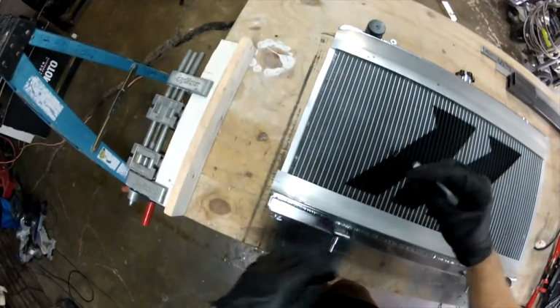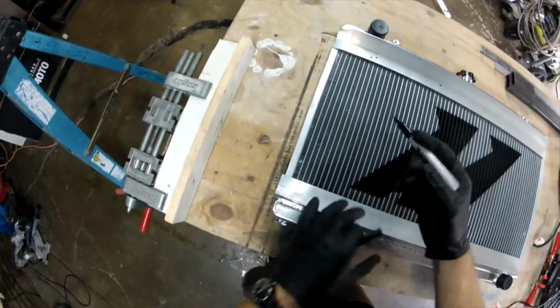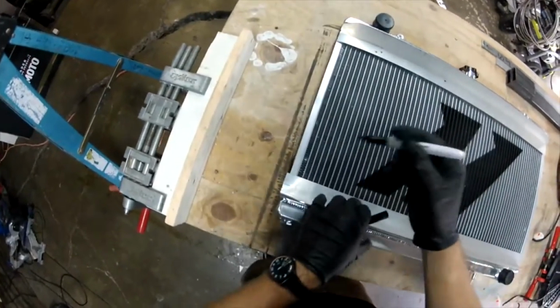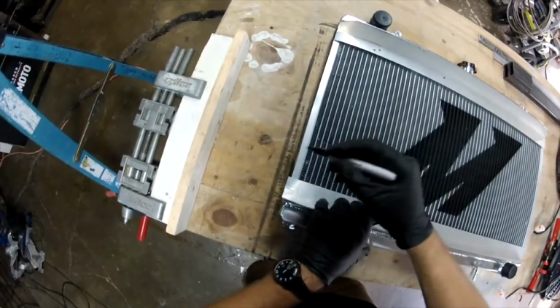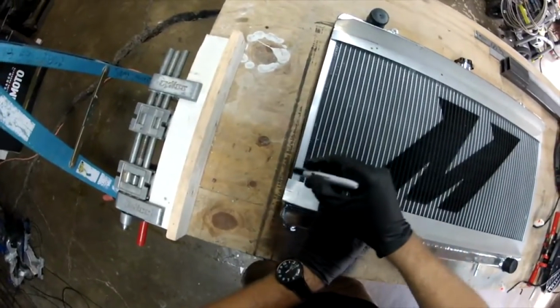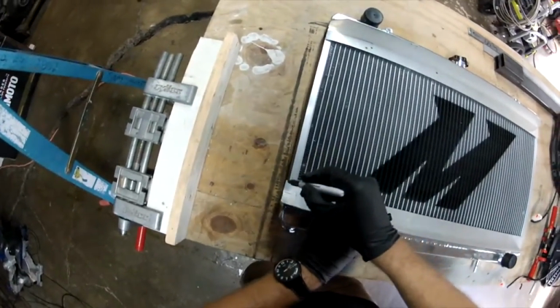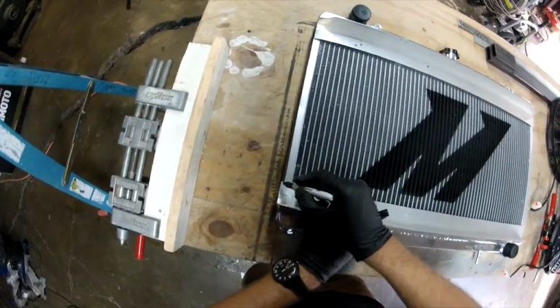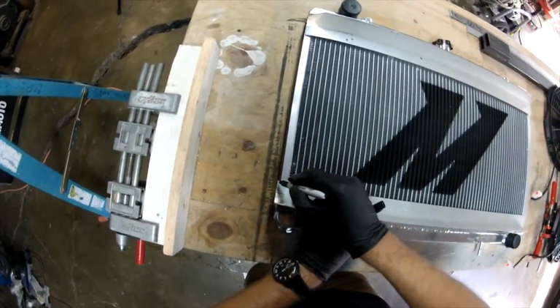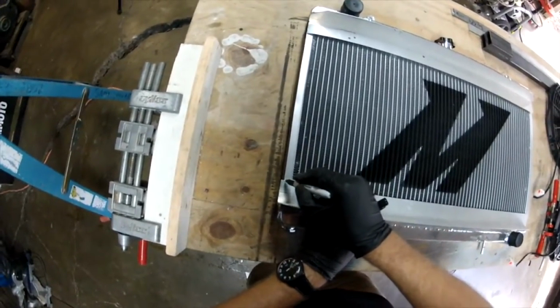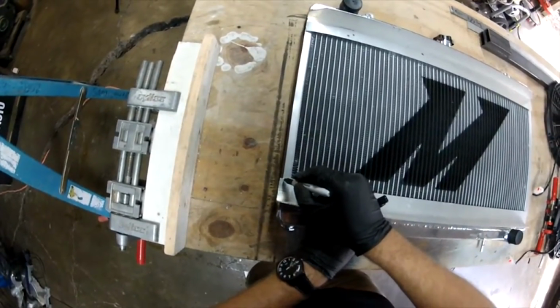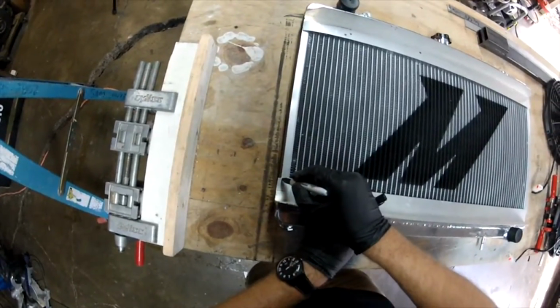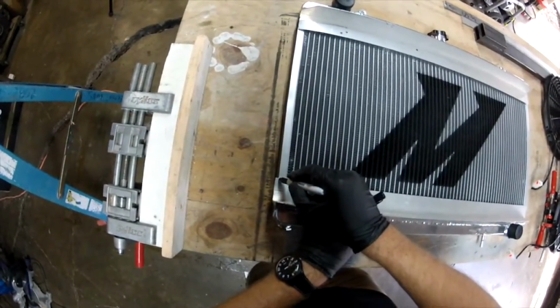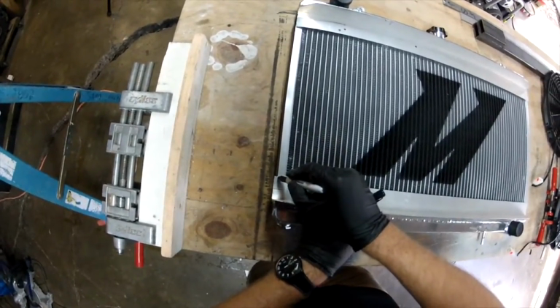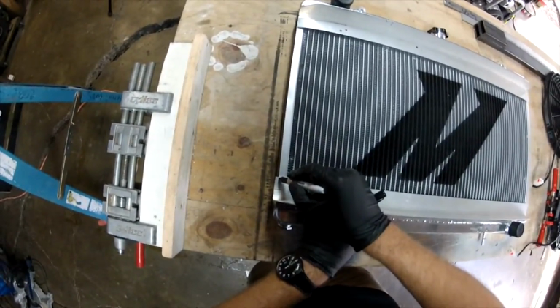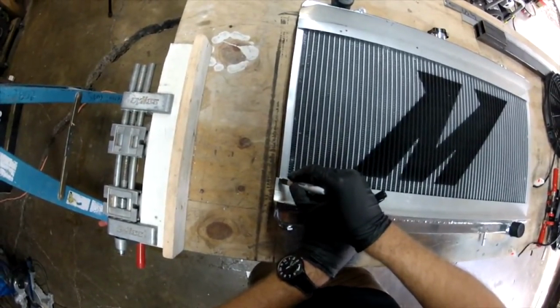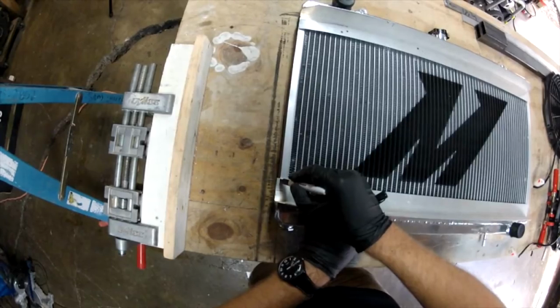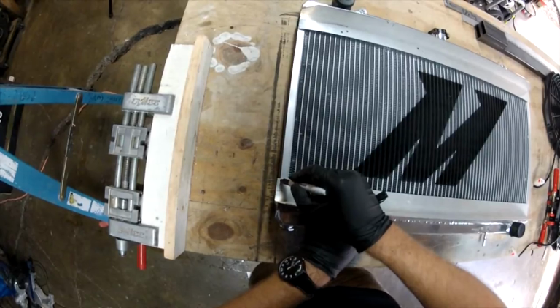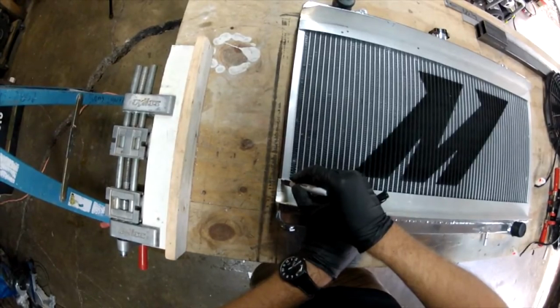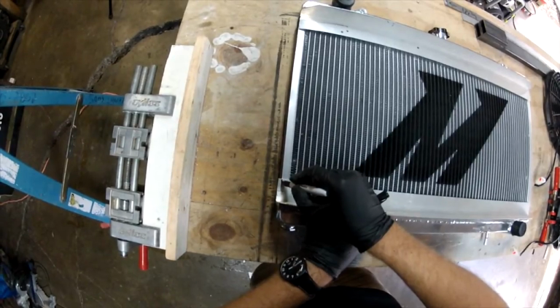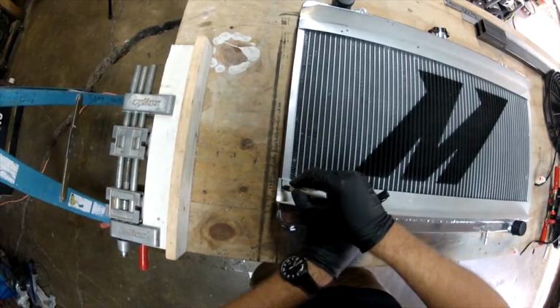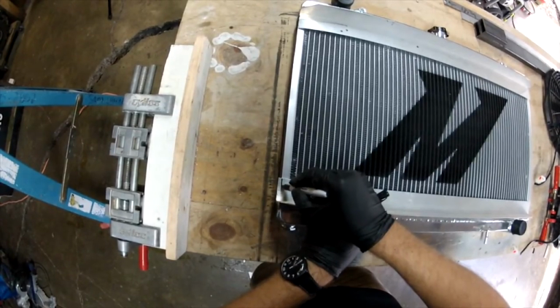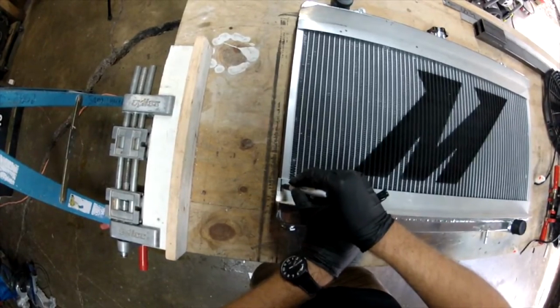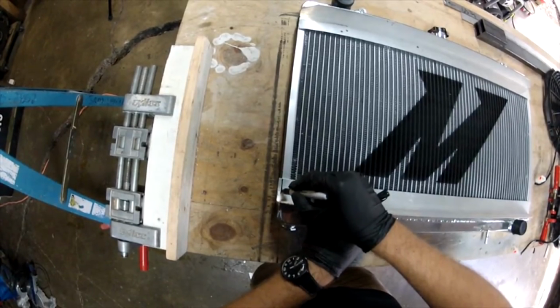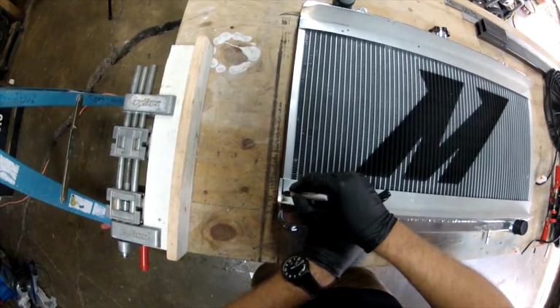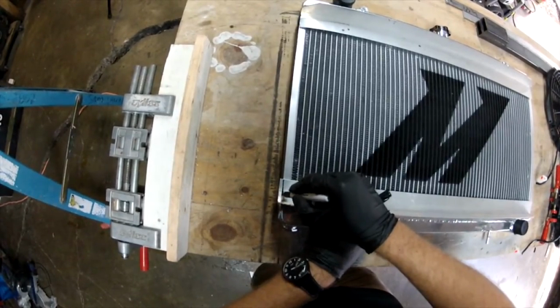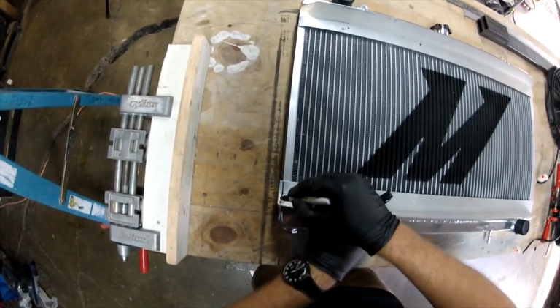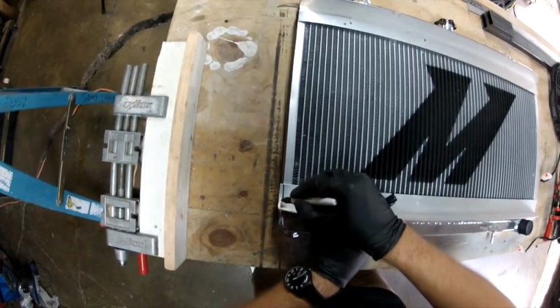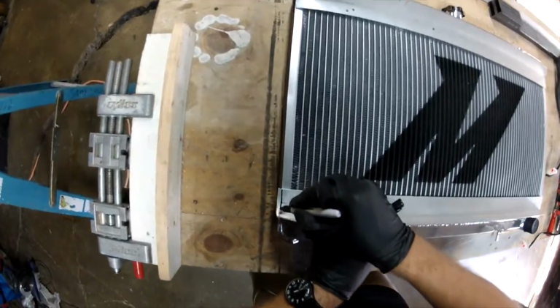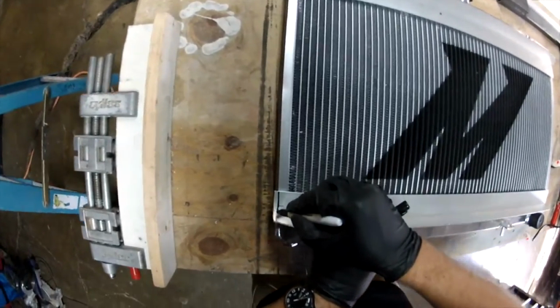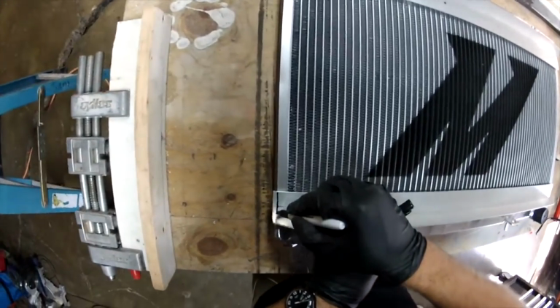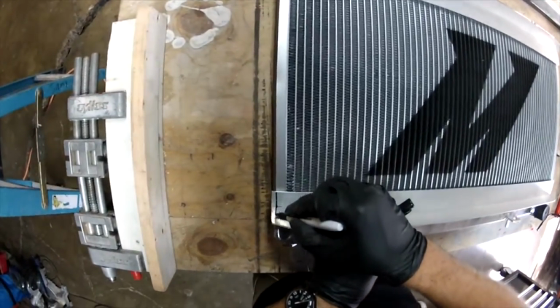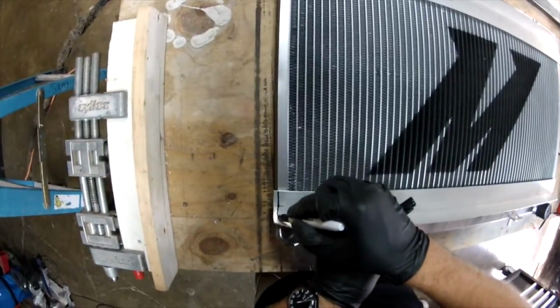I cut this one a little too long. See if we can just take off just a touch more and it should be perfect.